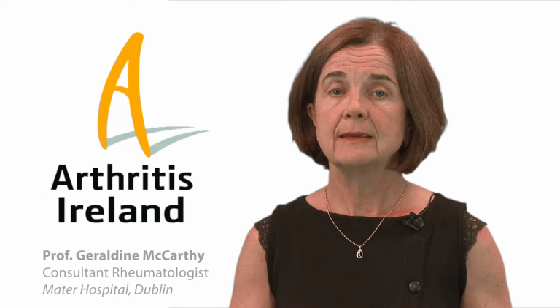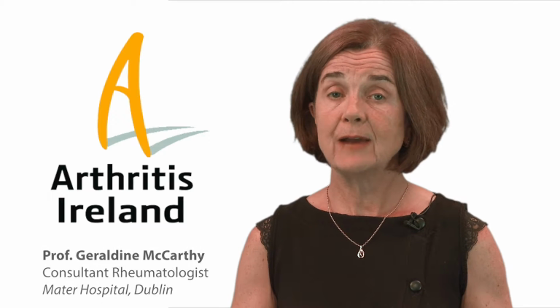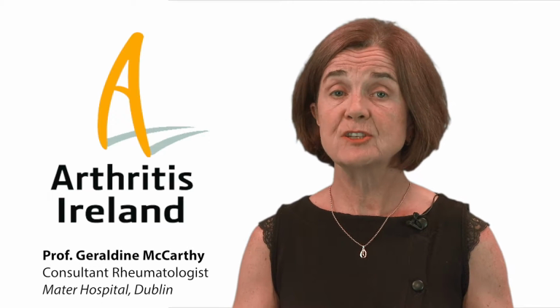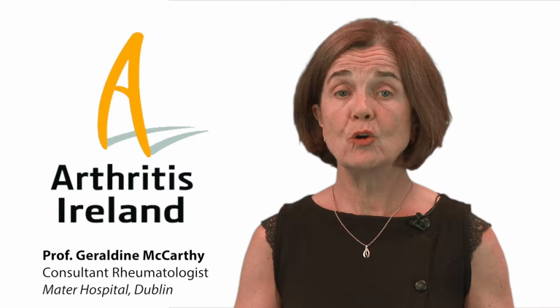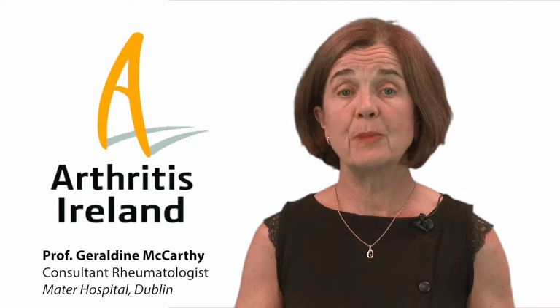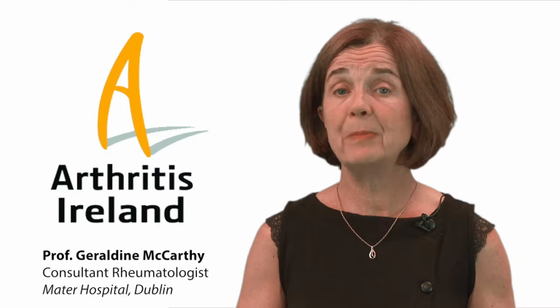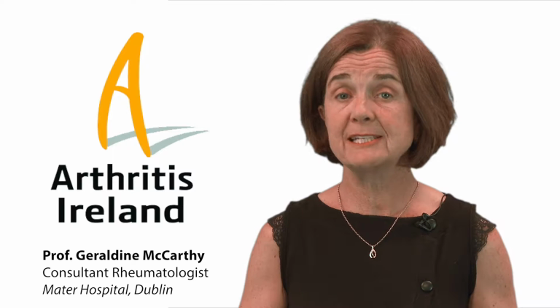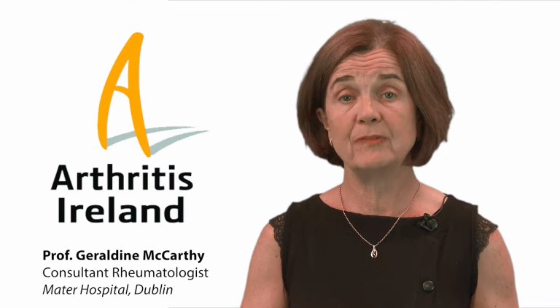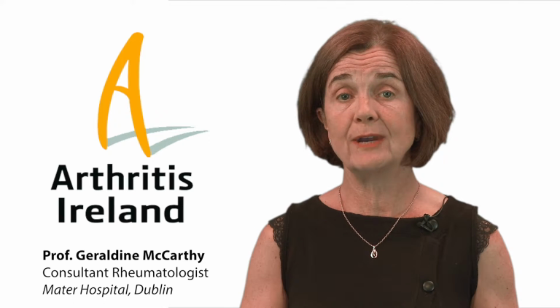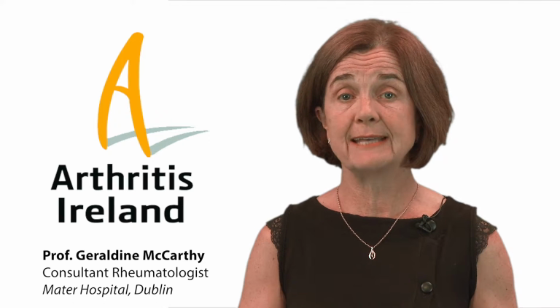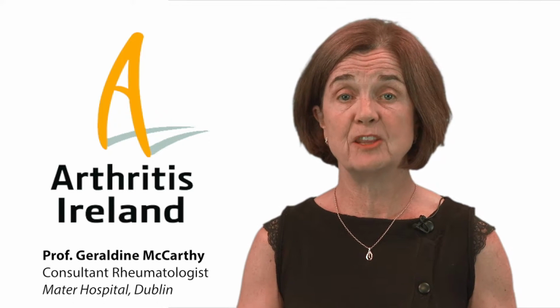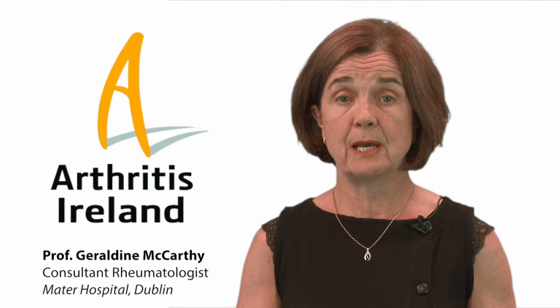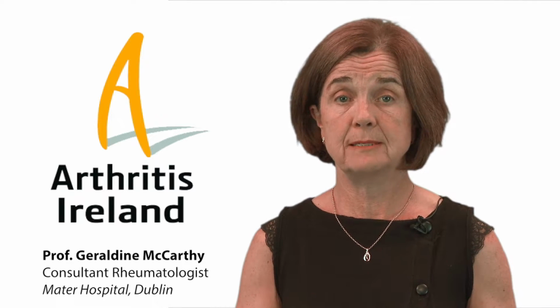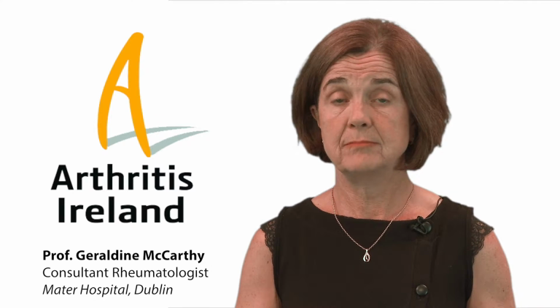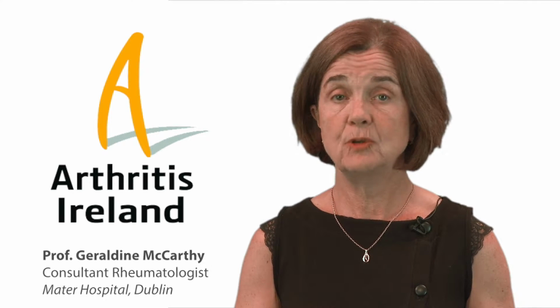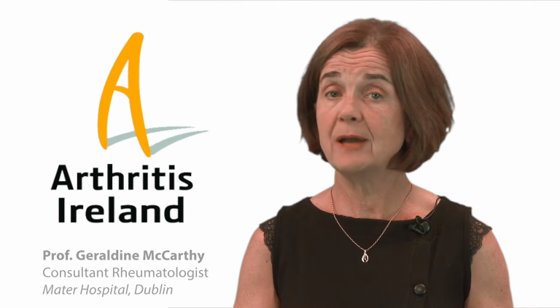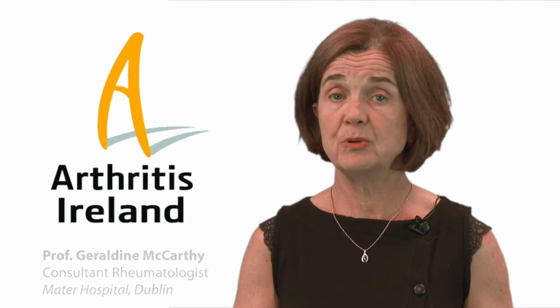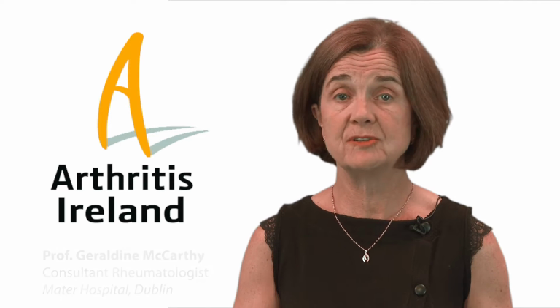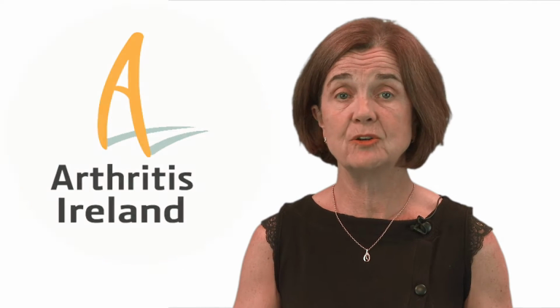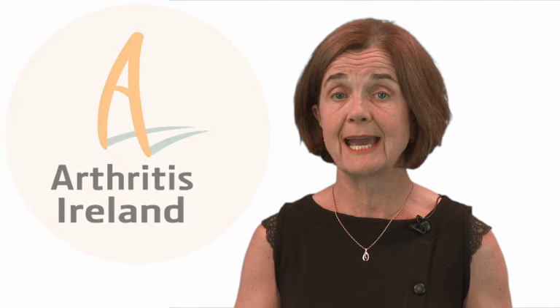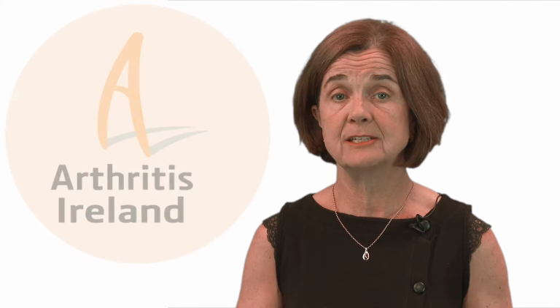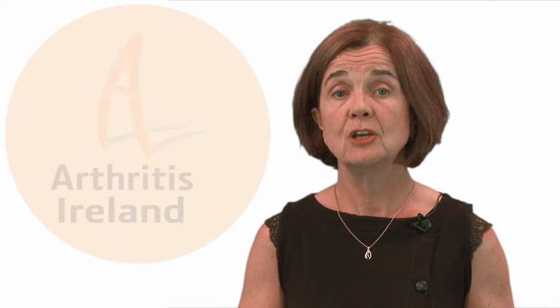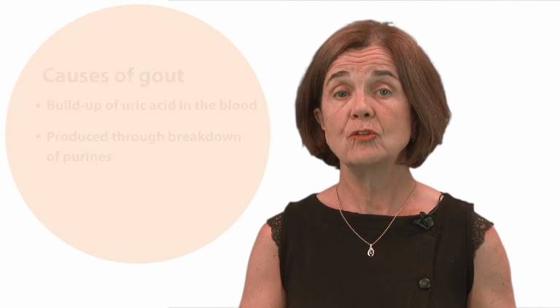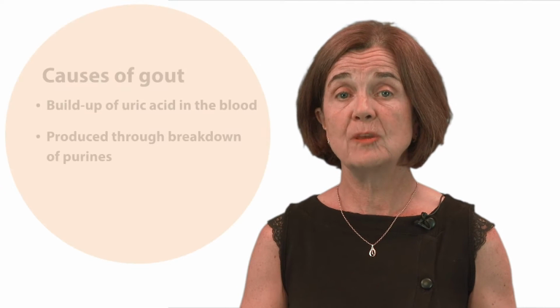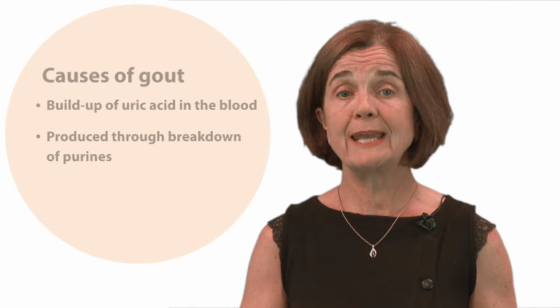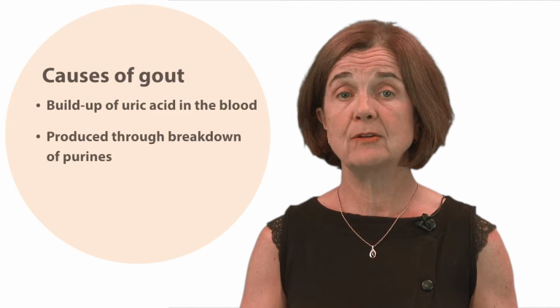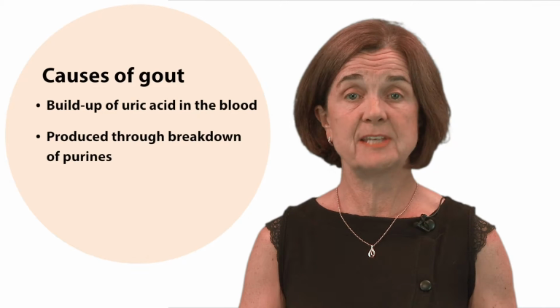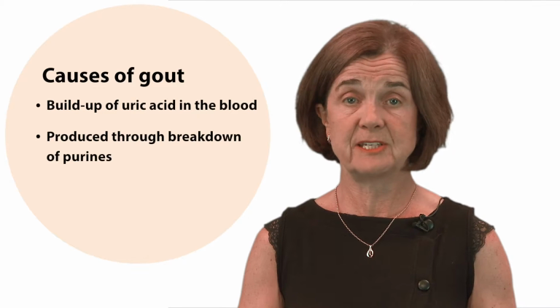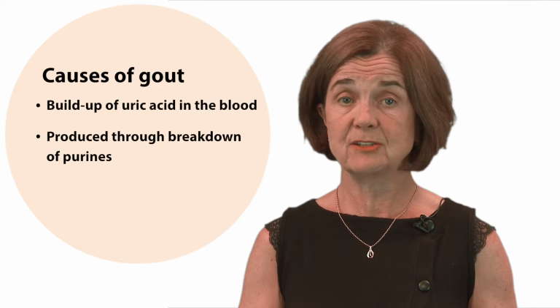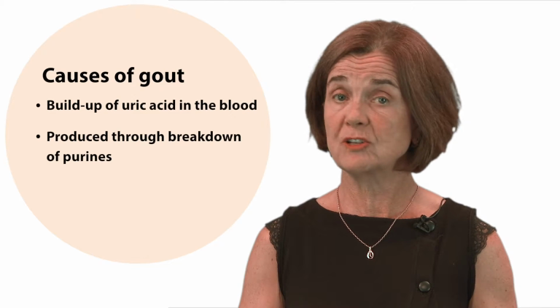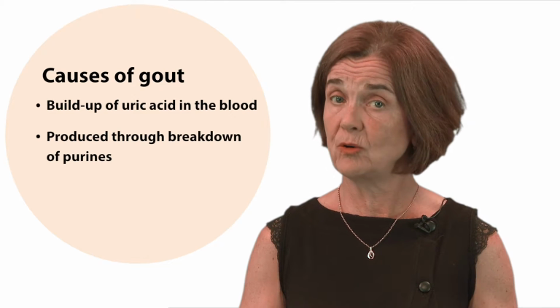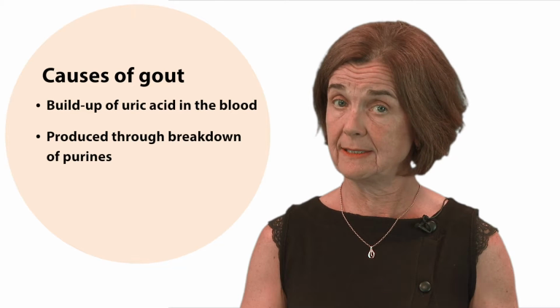Gout is caused by a buildup of uric acid in the blood. Your body produces uric acid through the breakdown of substances called purines.